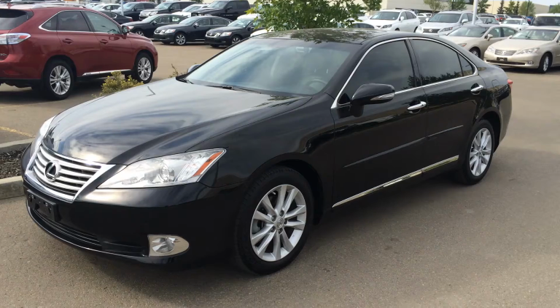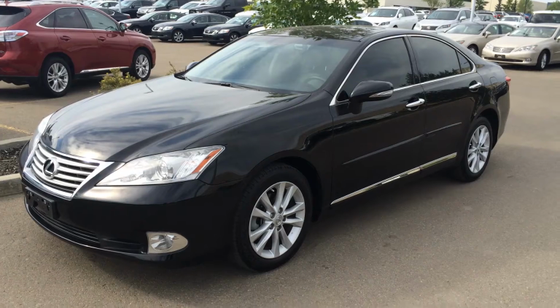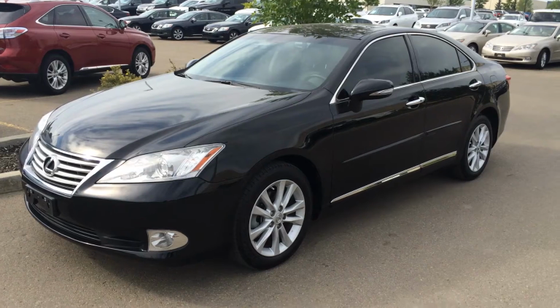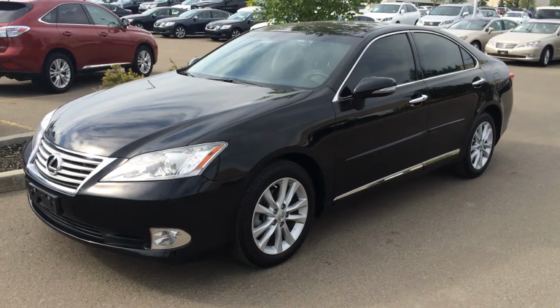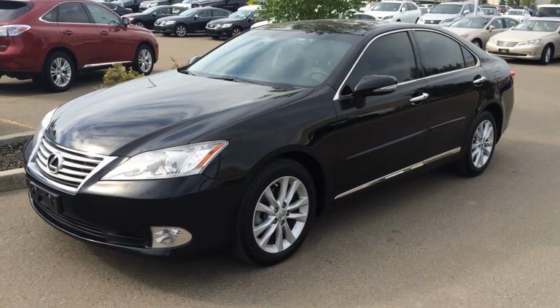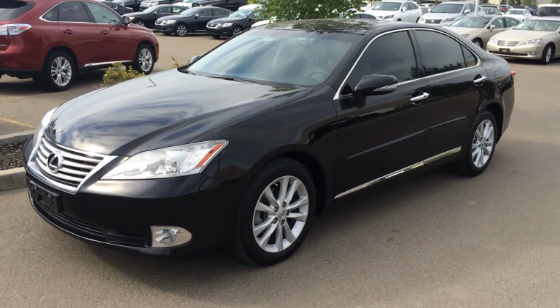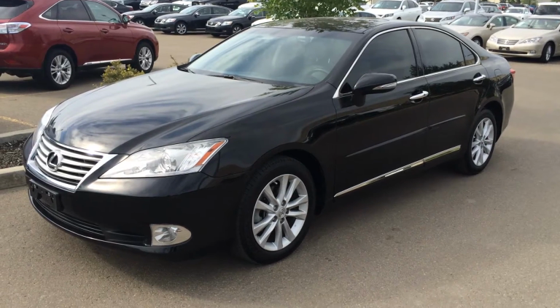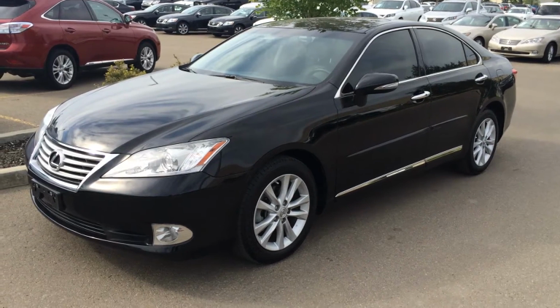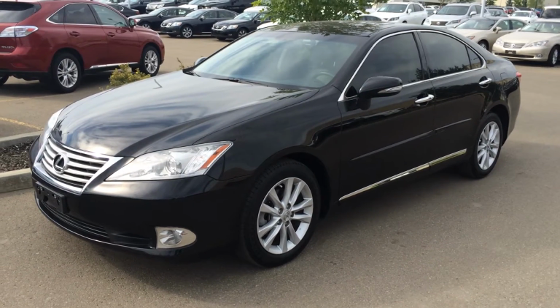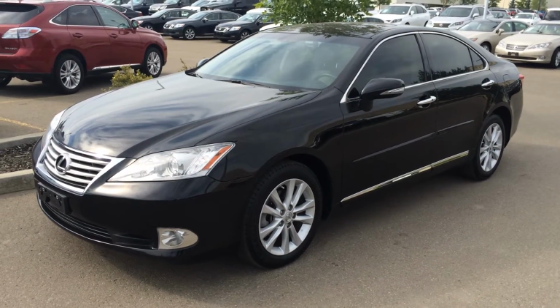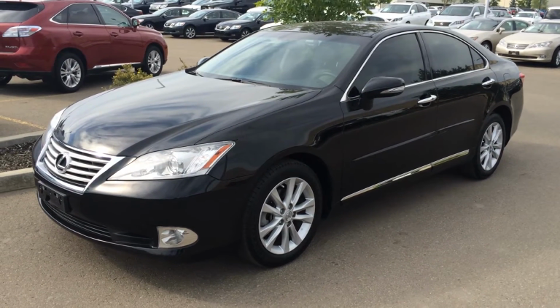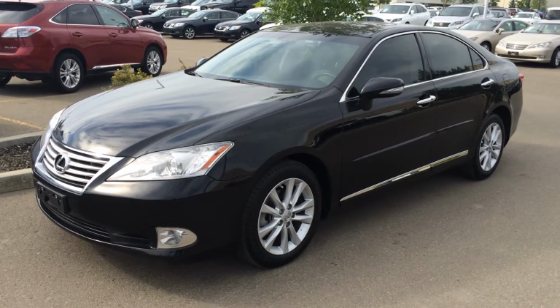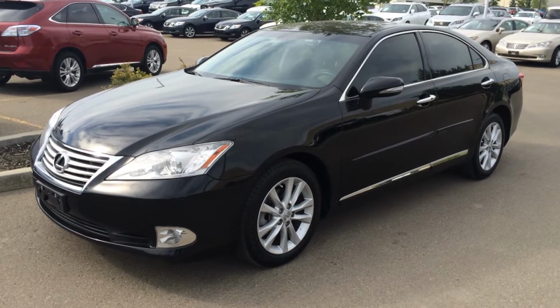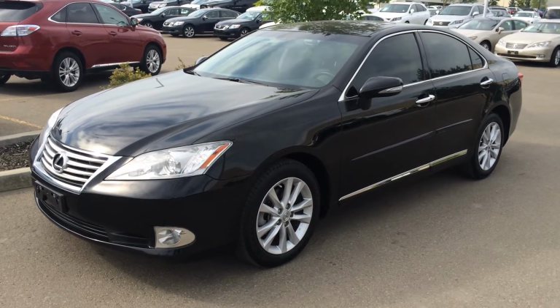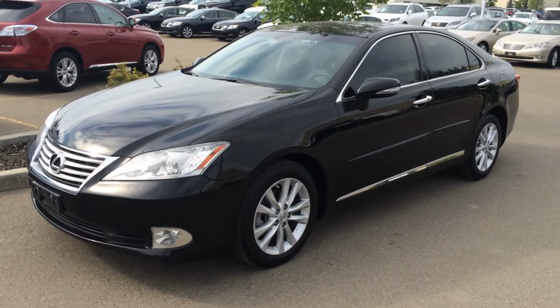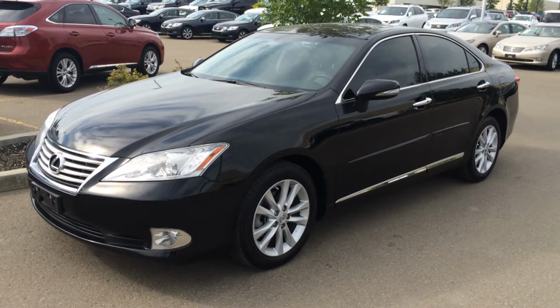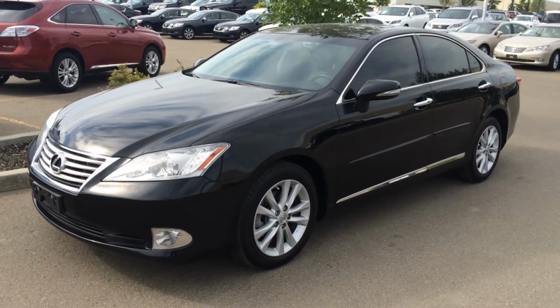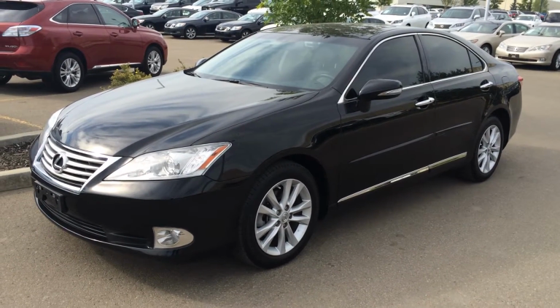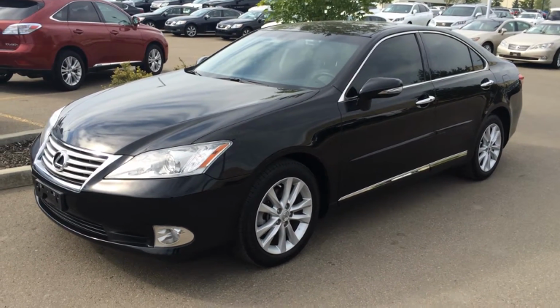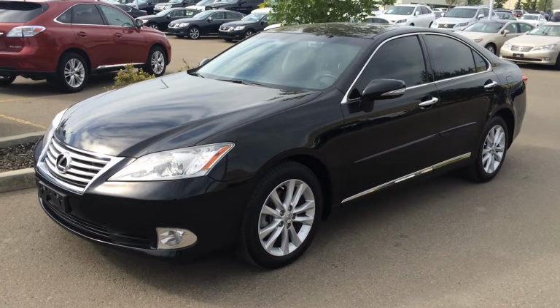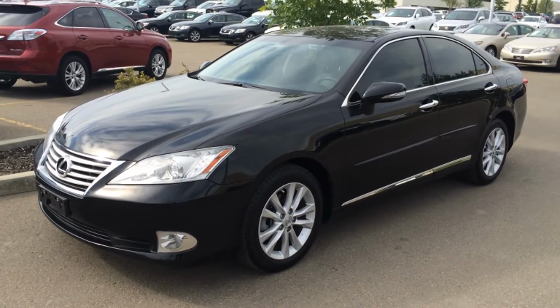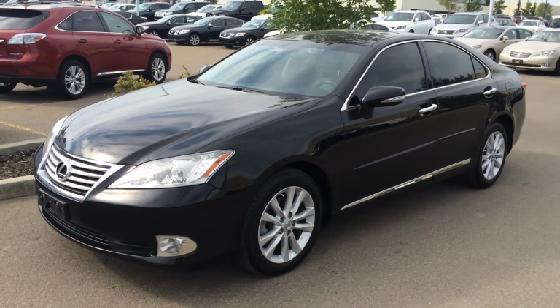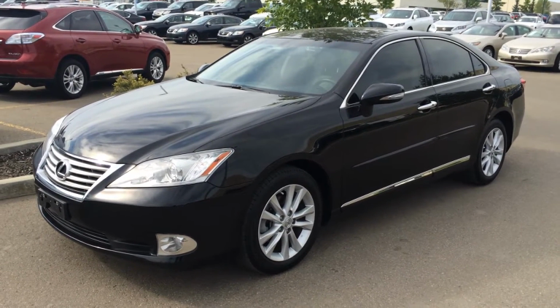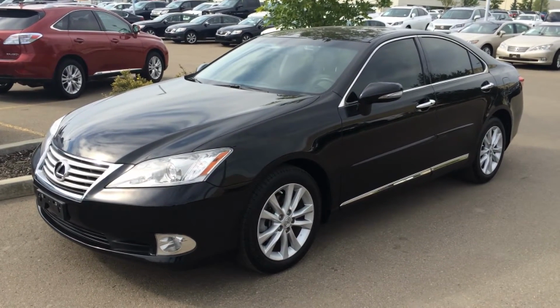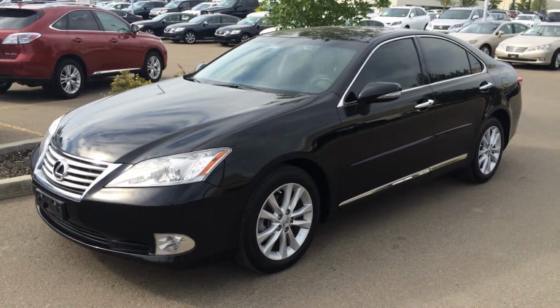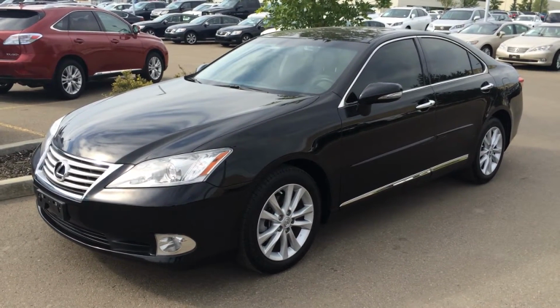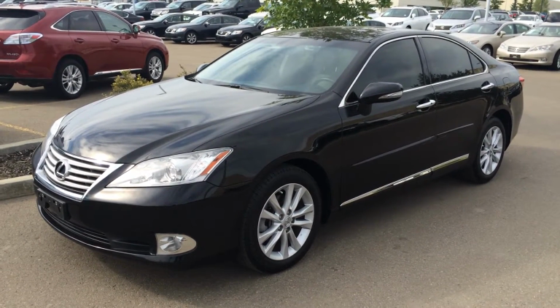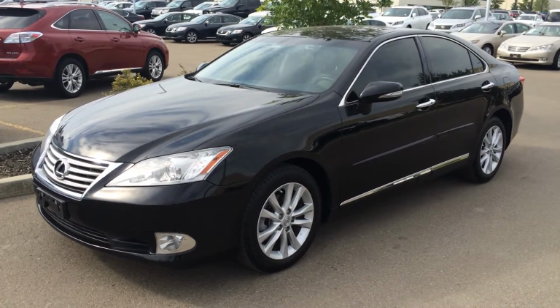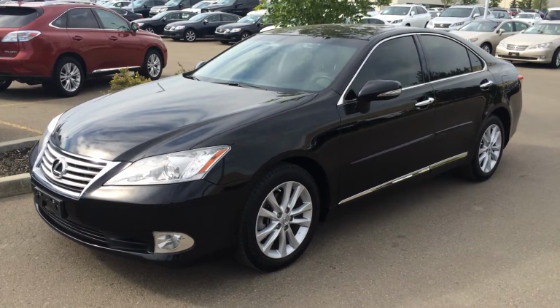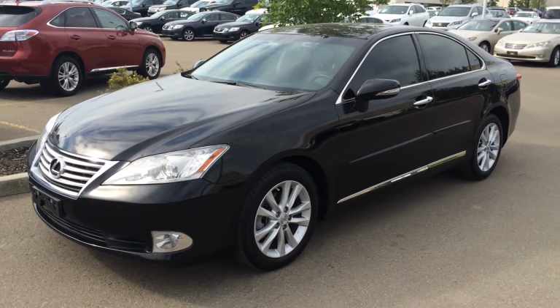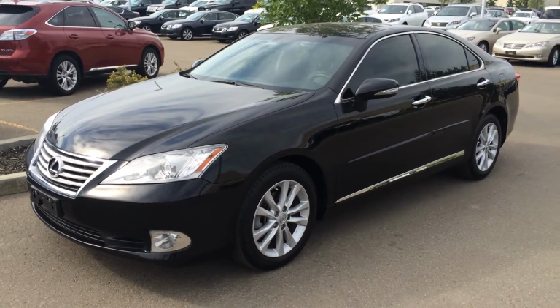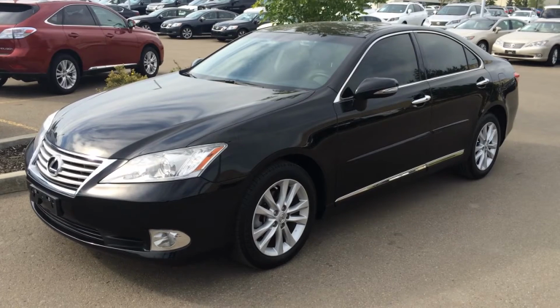Hey everybody, welcome to Lexus of Edmonton. We're located off 111th and 170th Street in Edmonton.